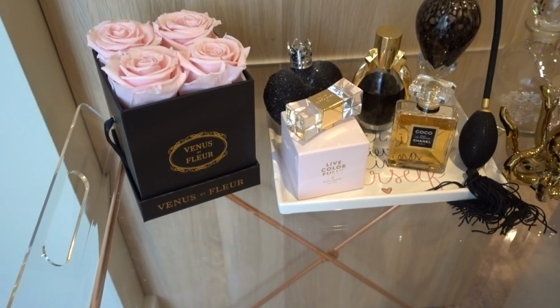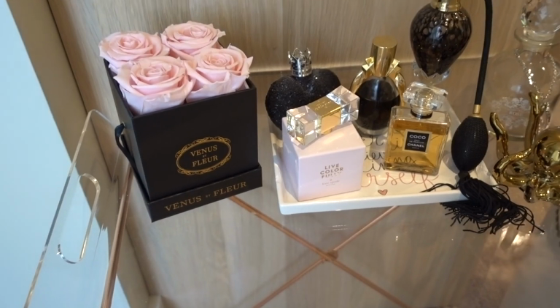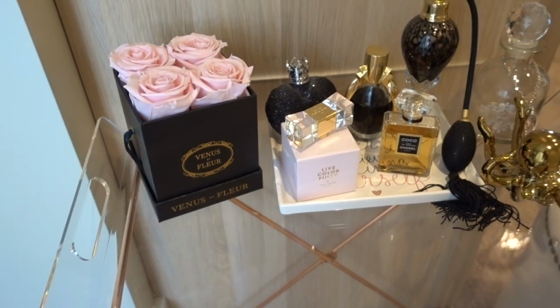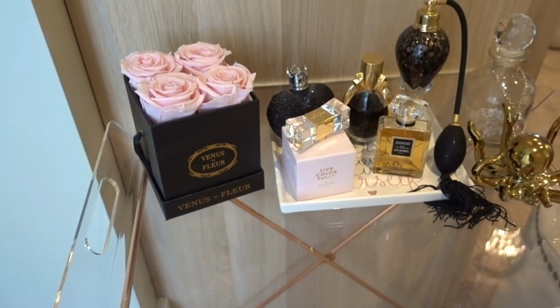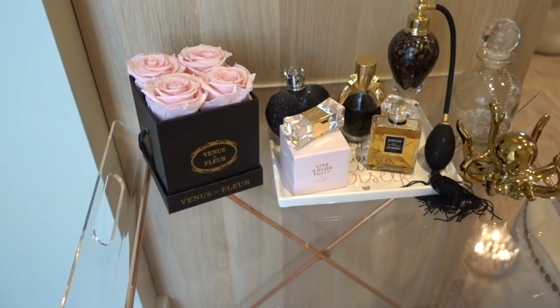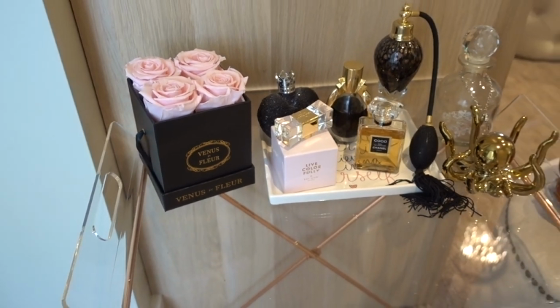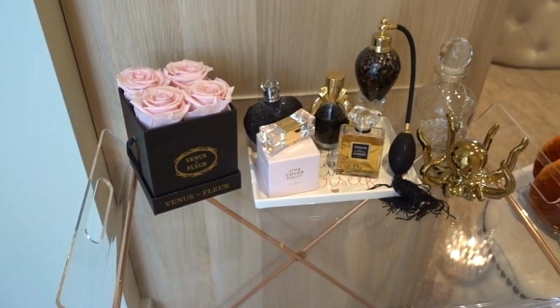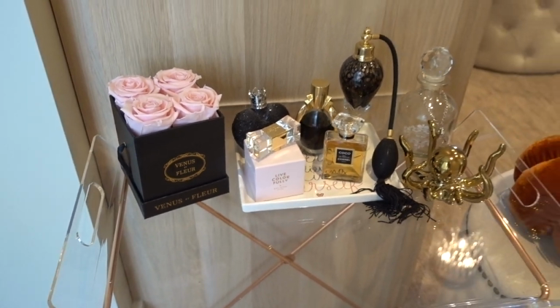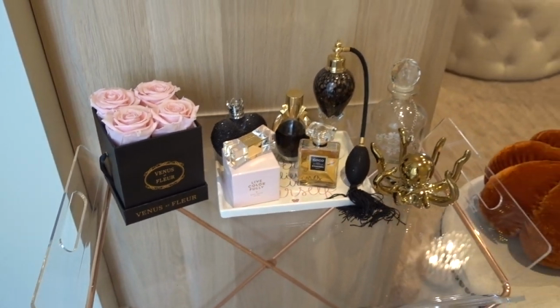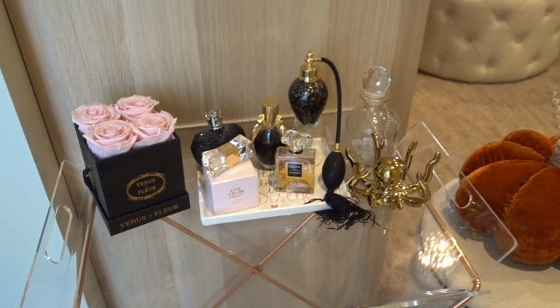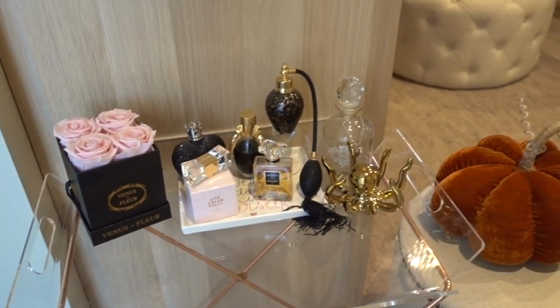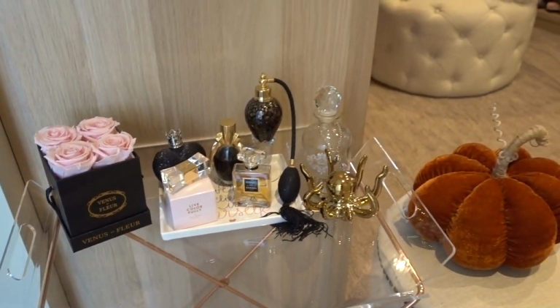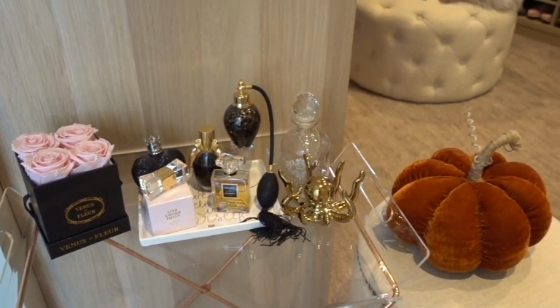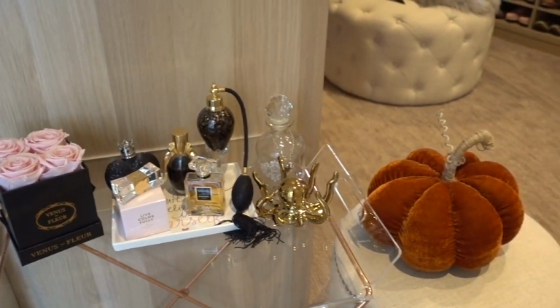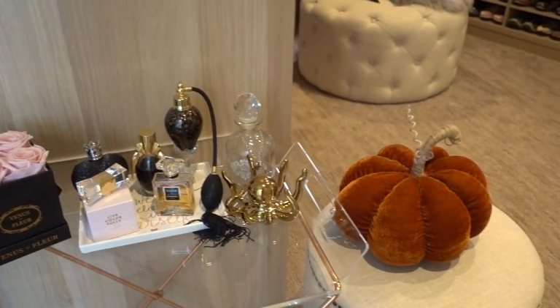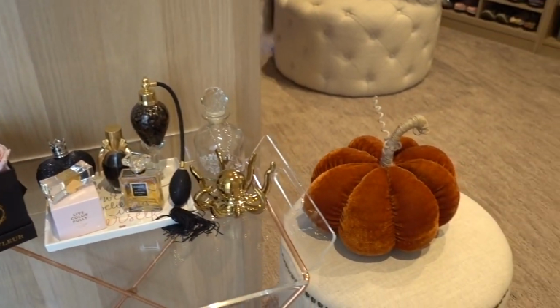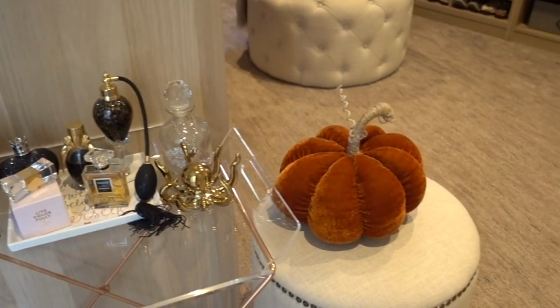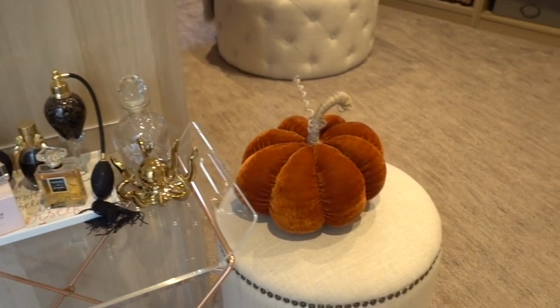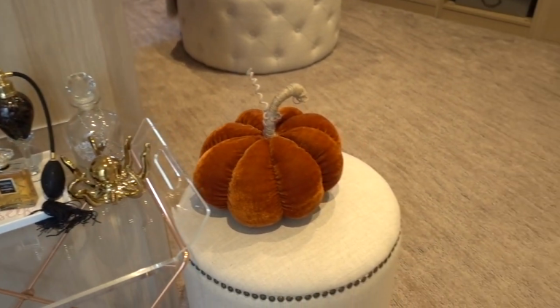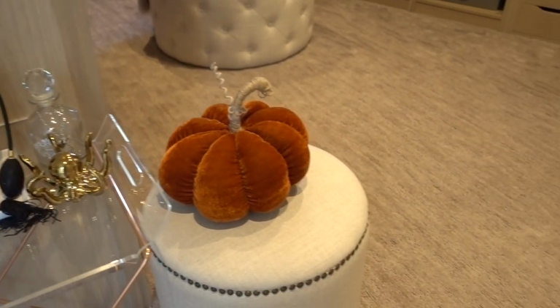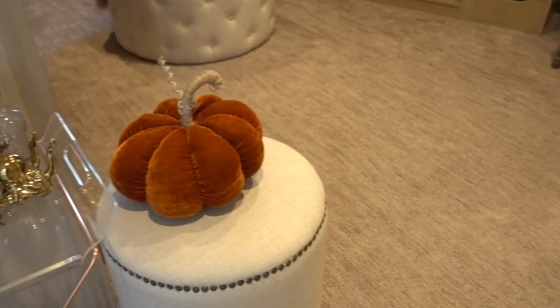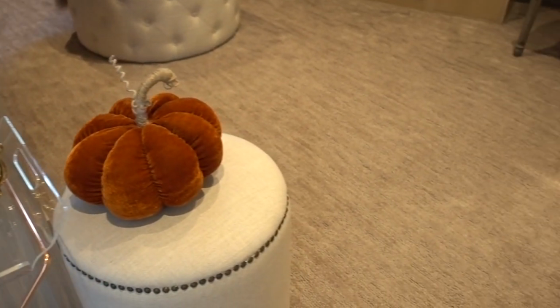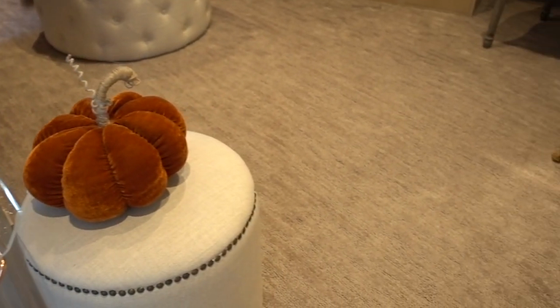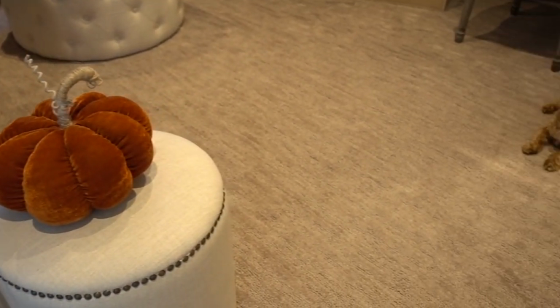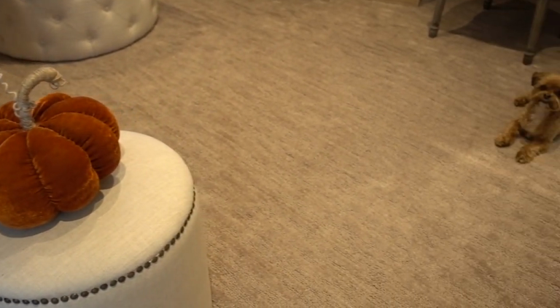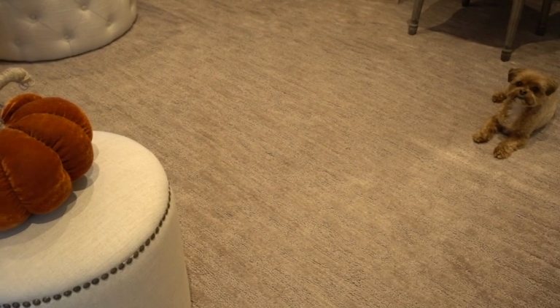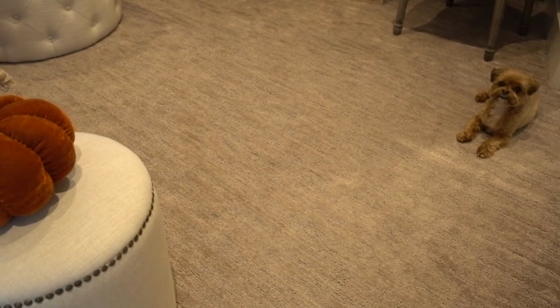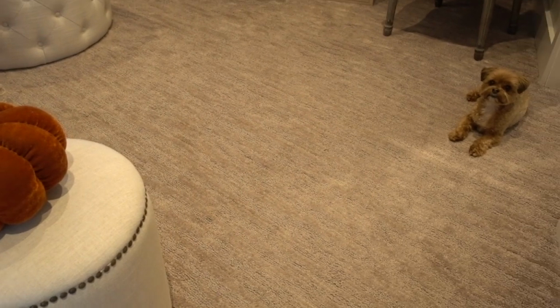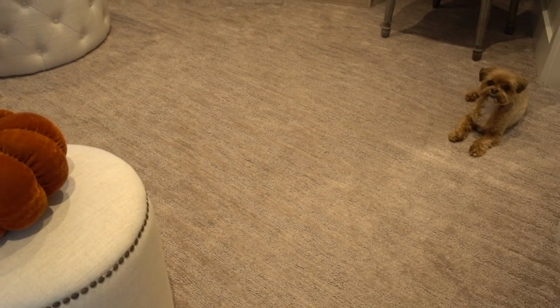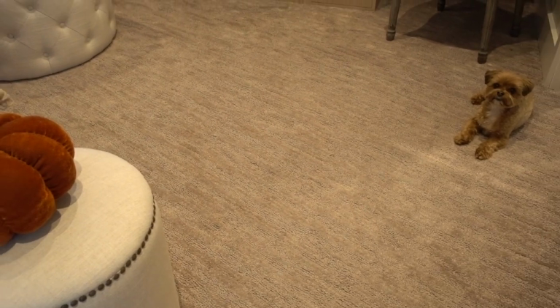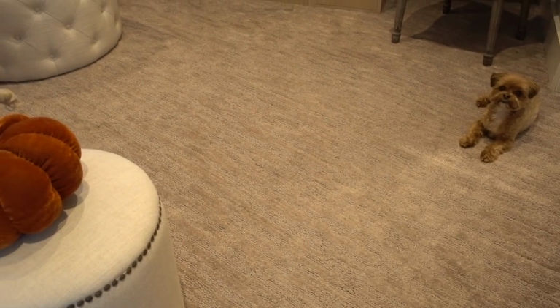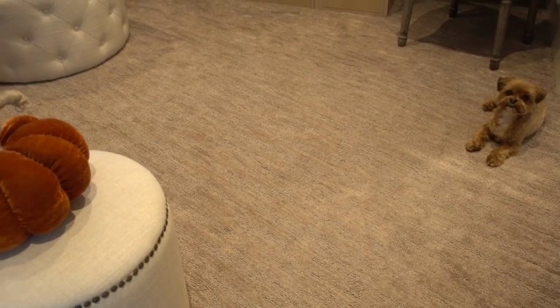All right, you guys. Welcome to my closet. I have a friend here — his name's Carl.